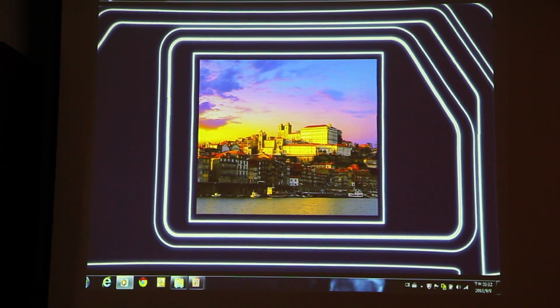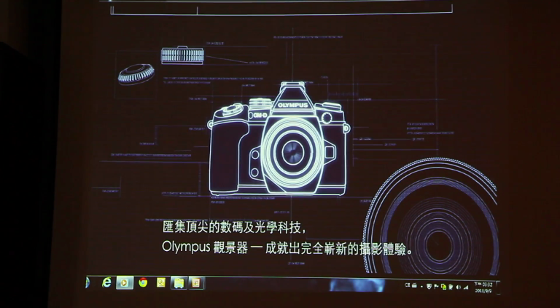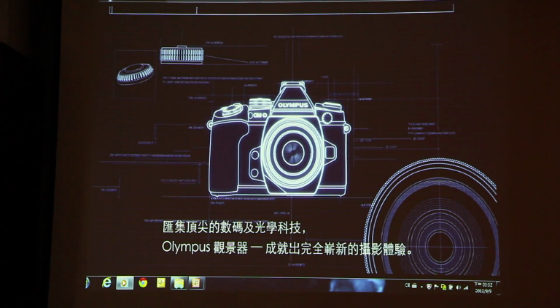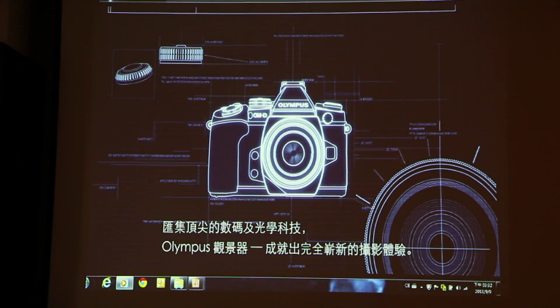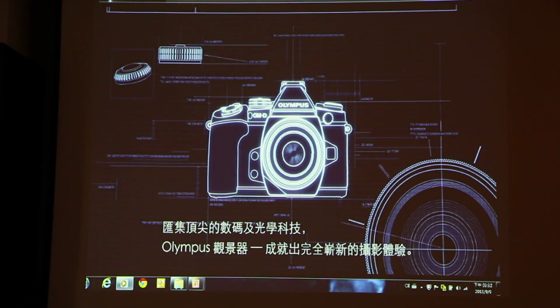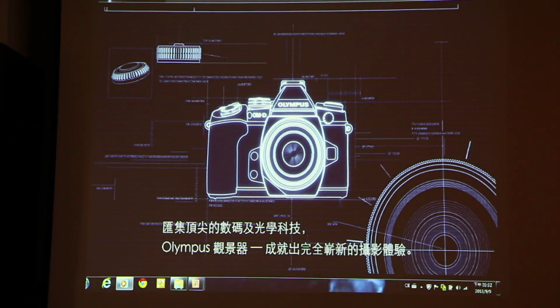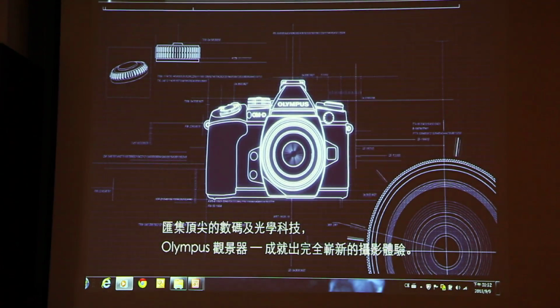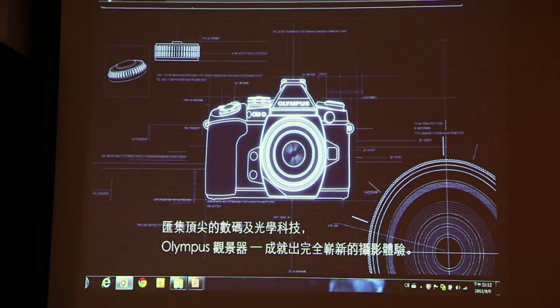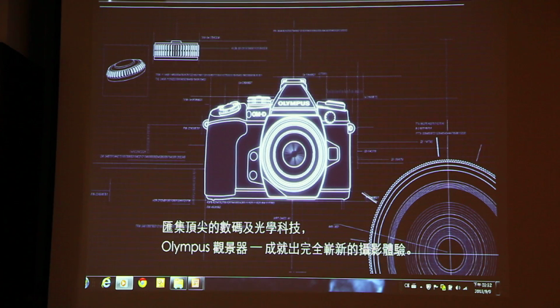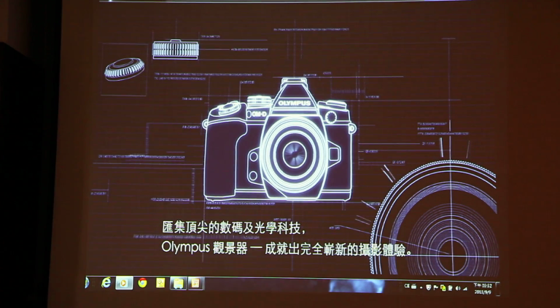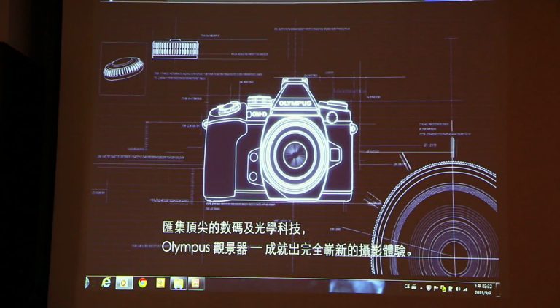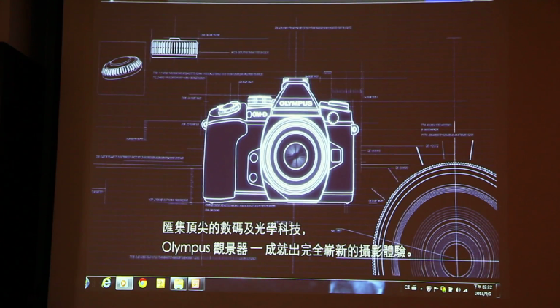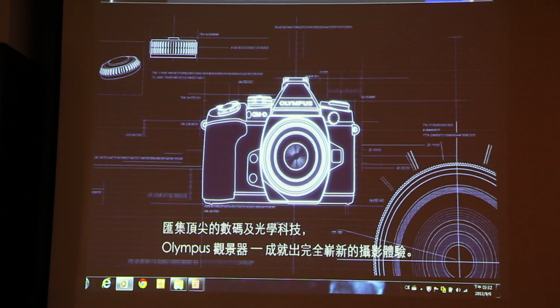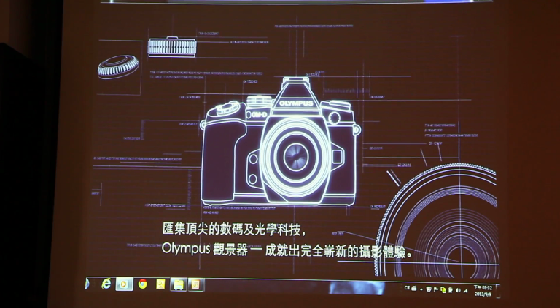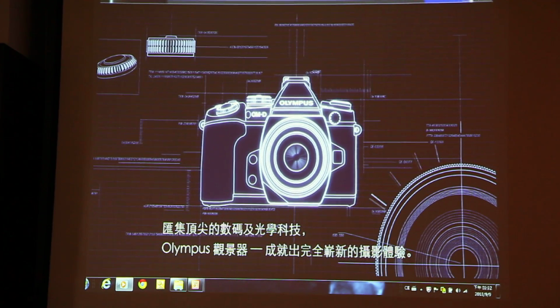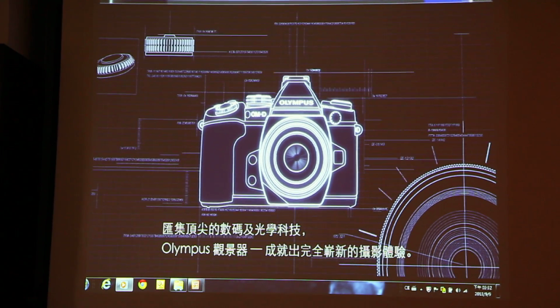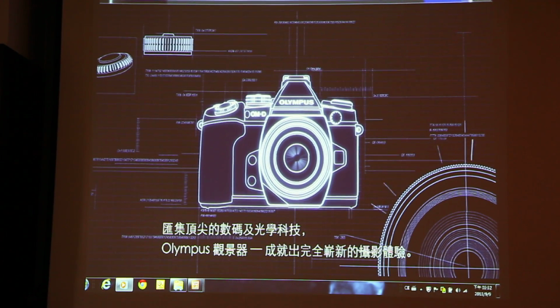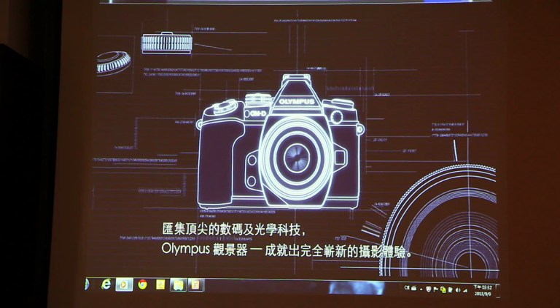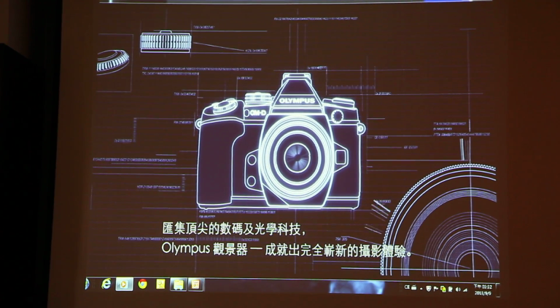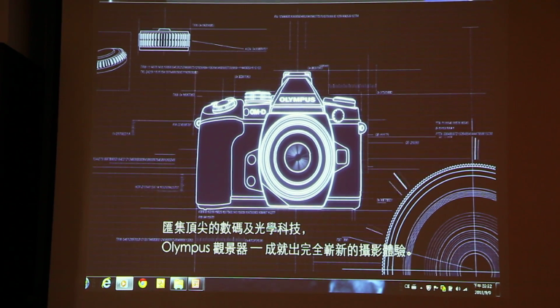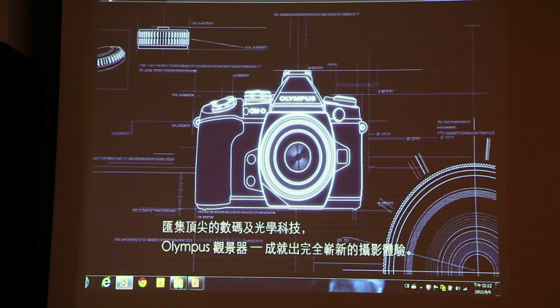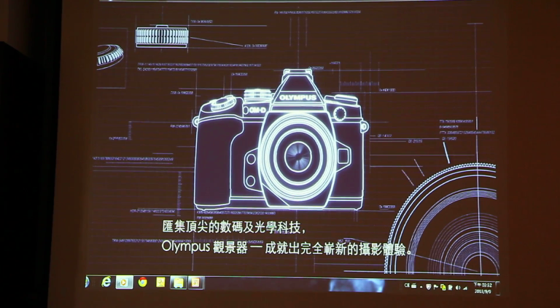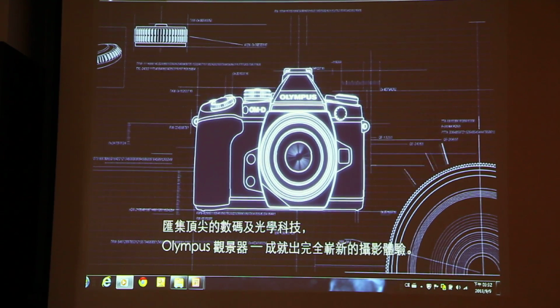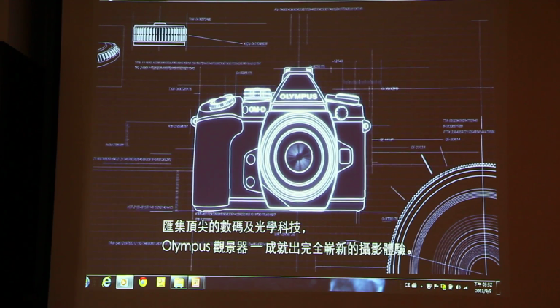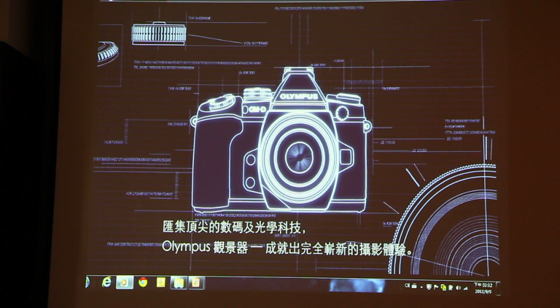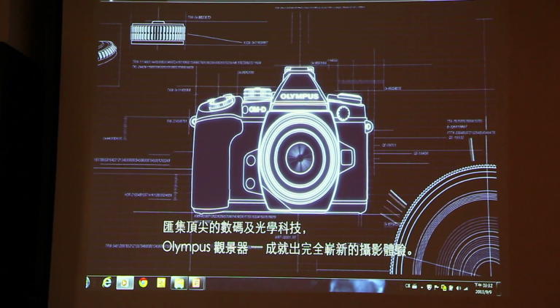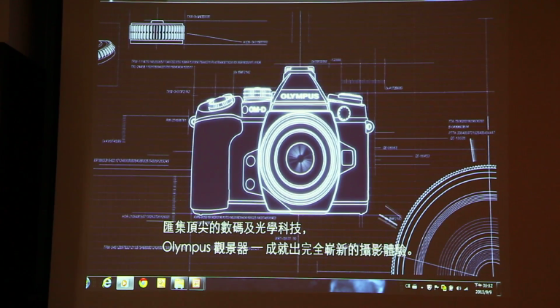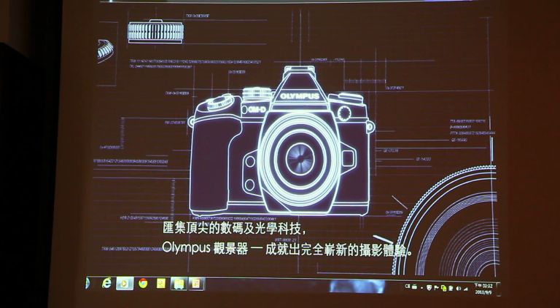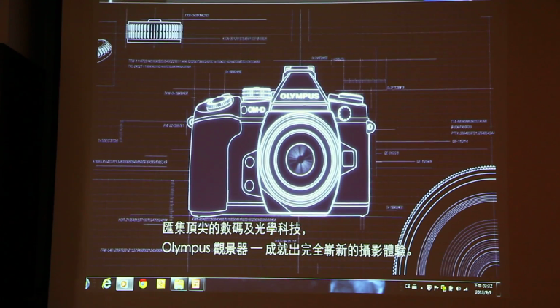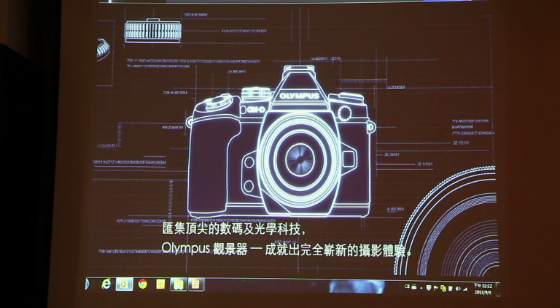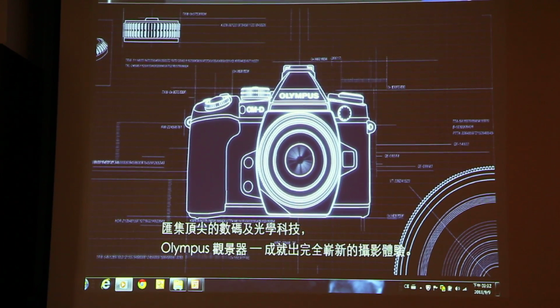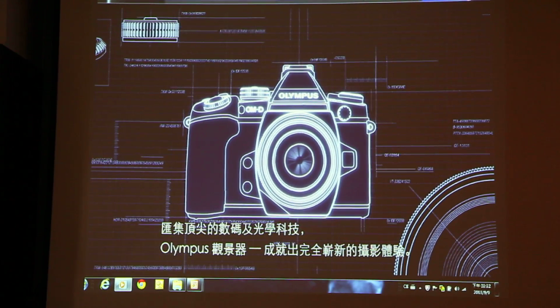Digital and optical technologies converge to provide a totally new photographic experience in Olympus viewfinders.